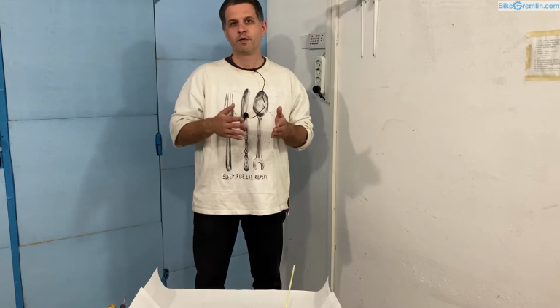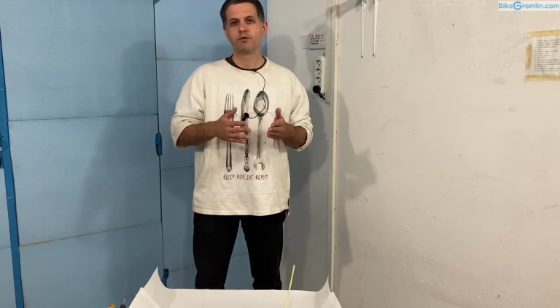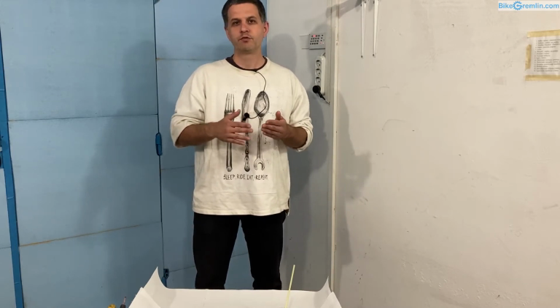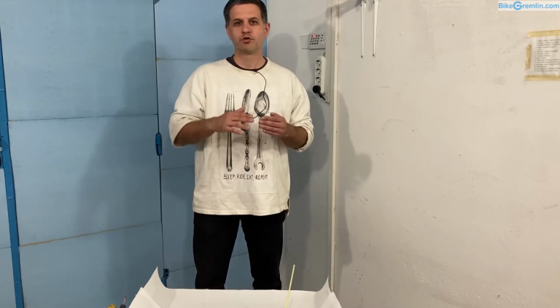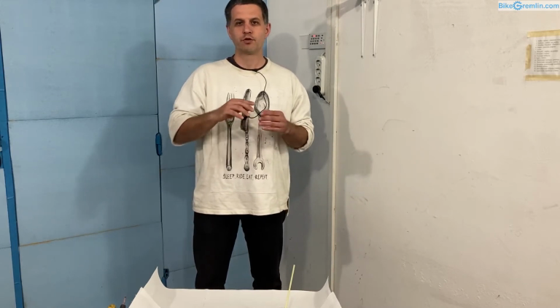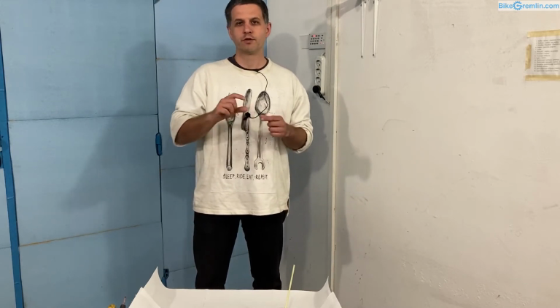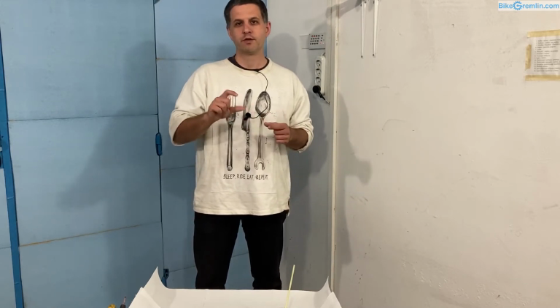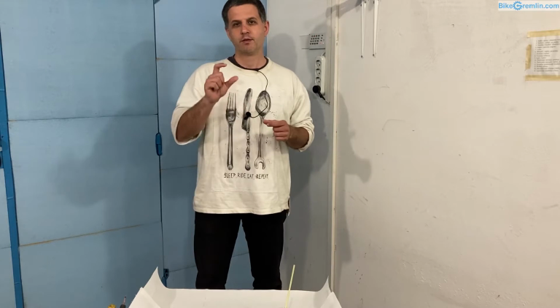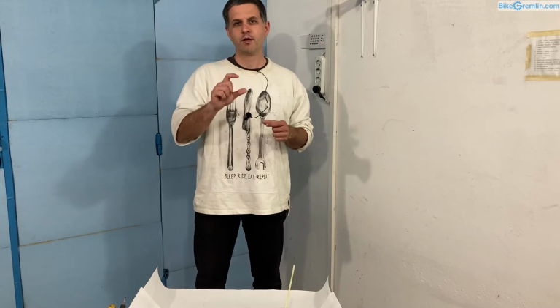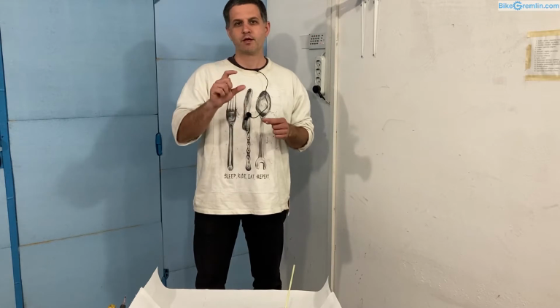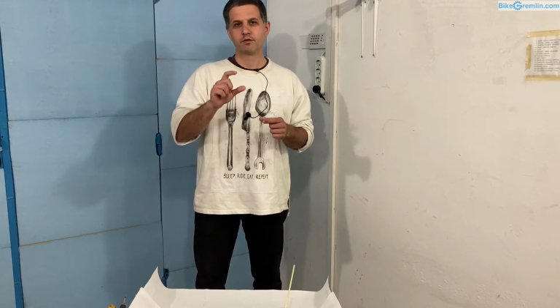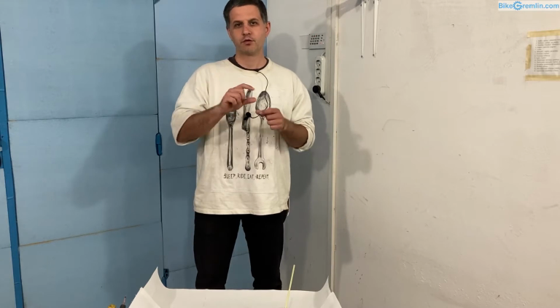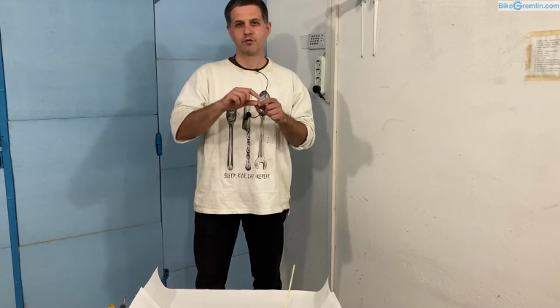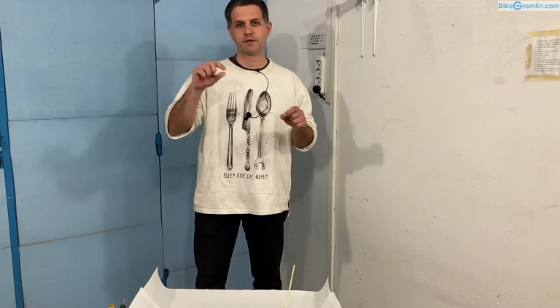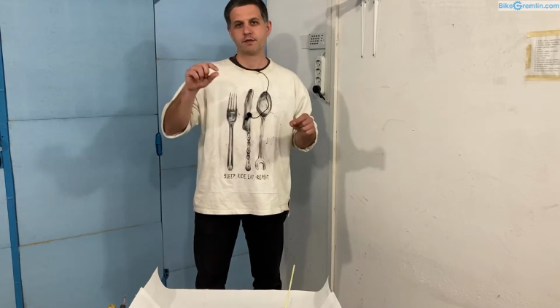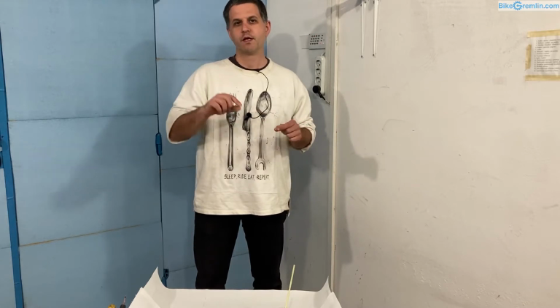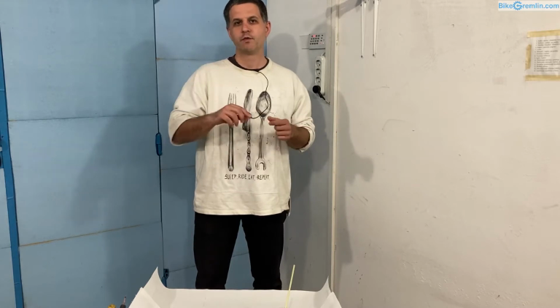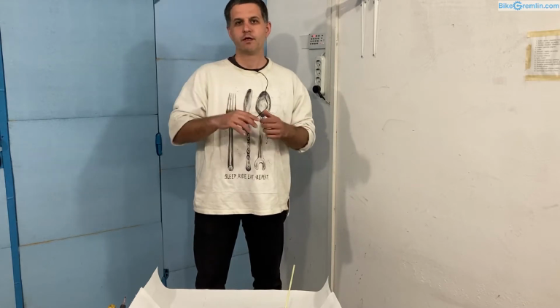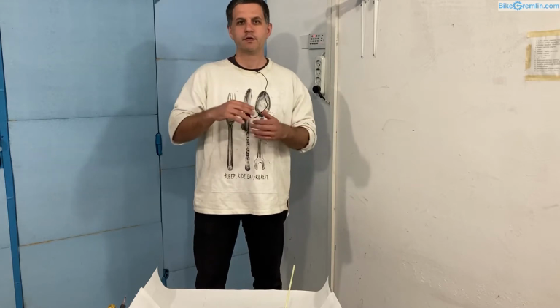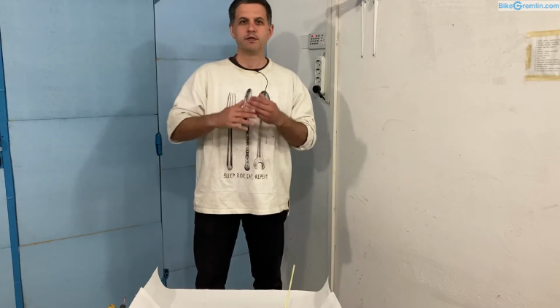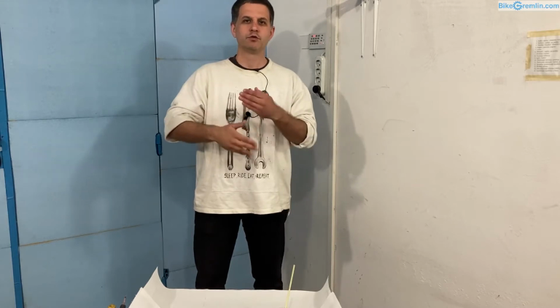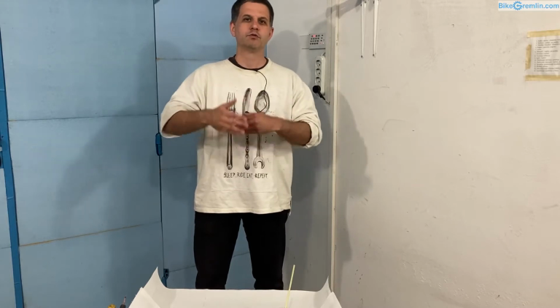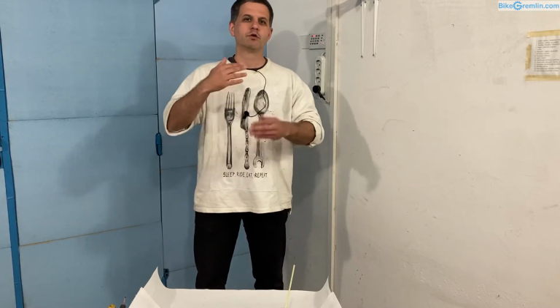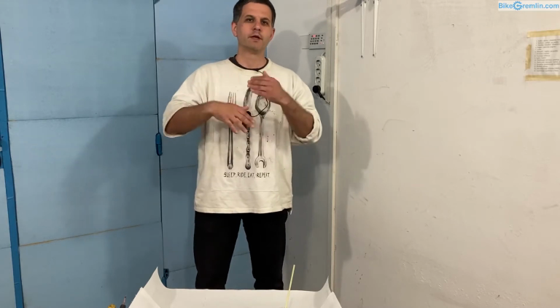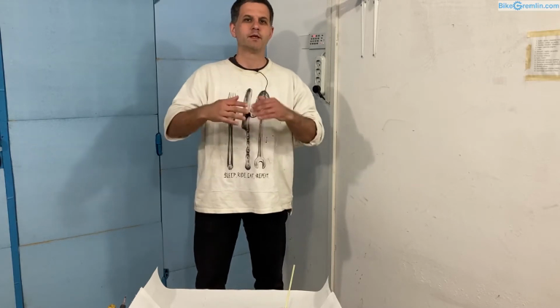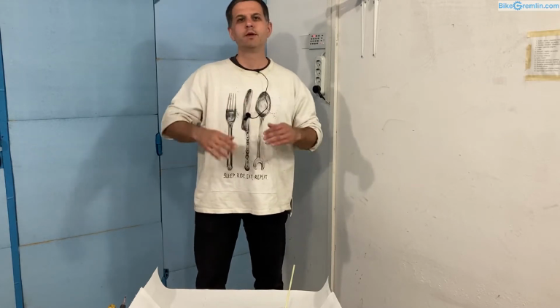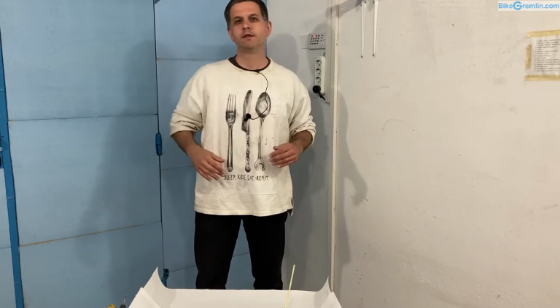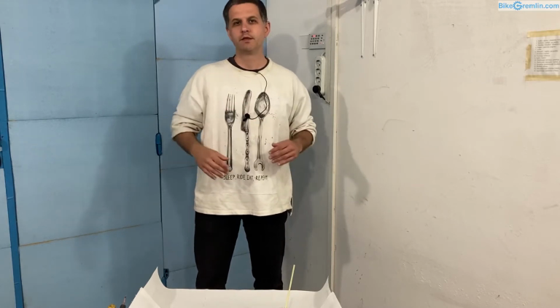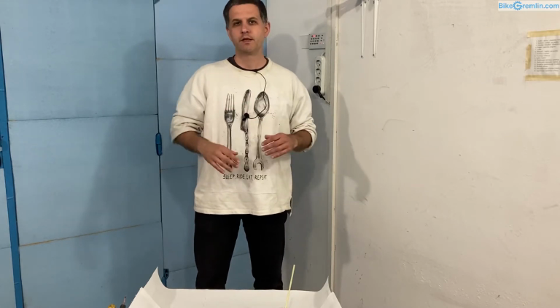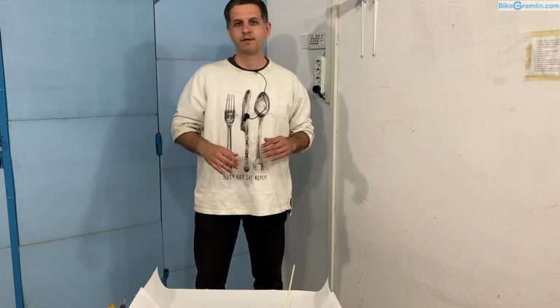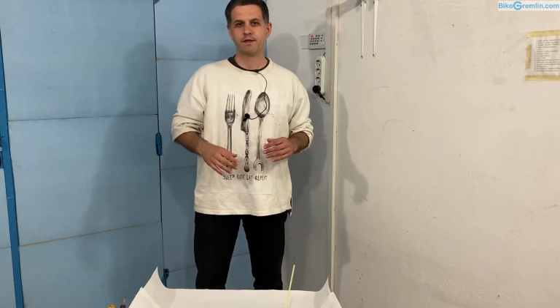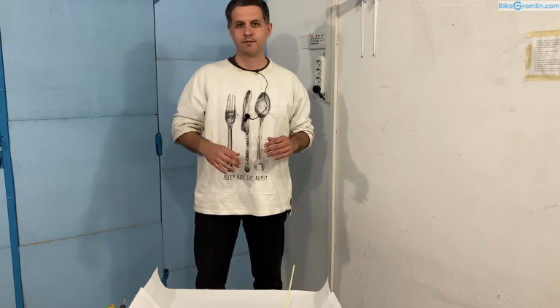In this video I will explain some principles that I use when I want to shorten brake hoses without needing to completely bleed the entire system.